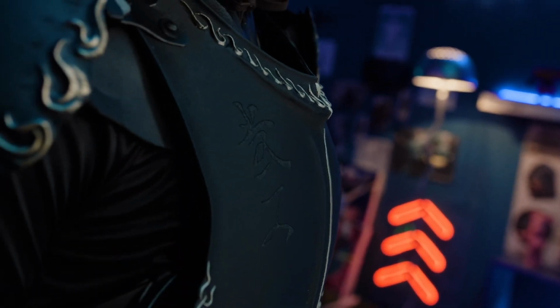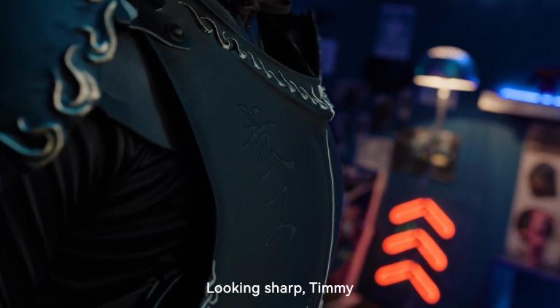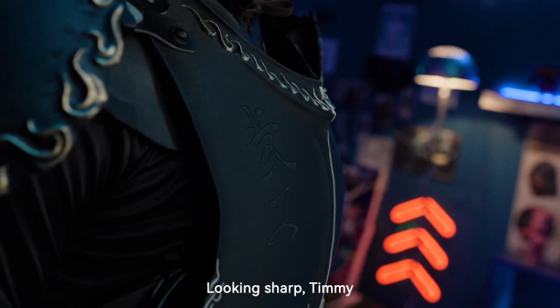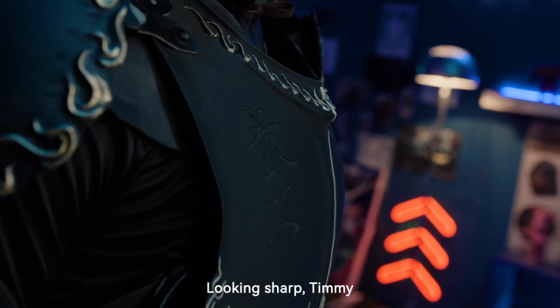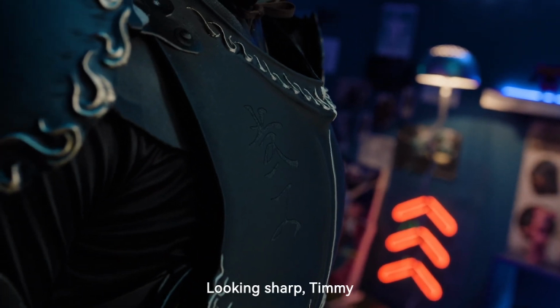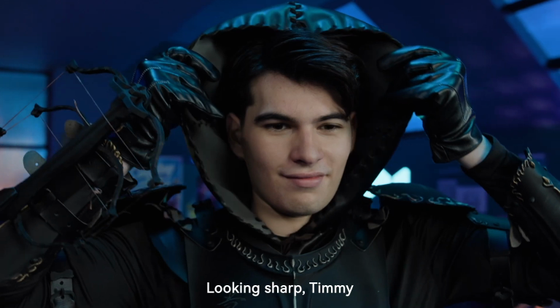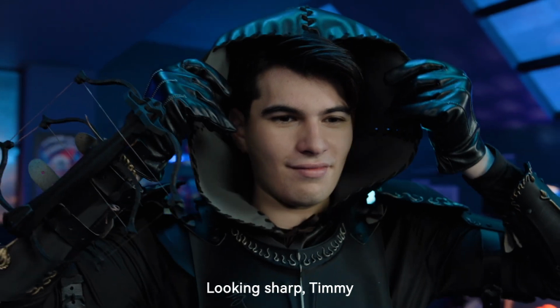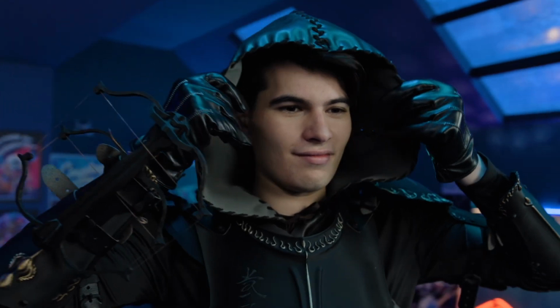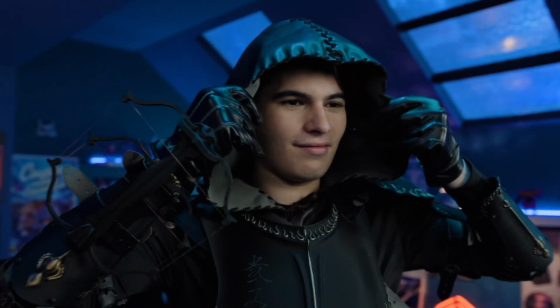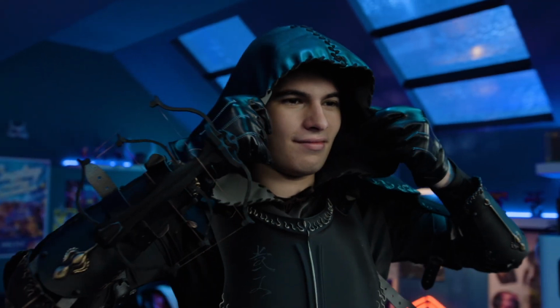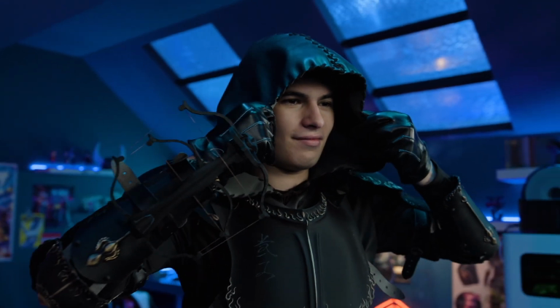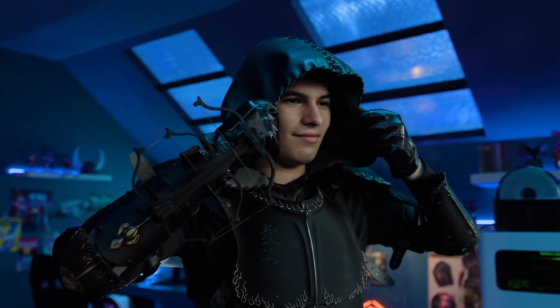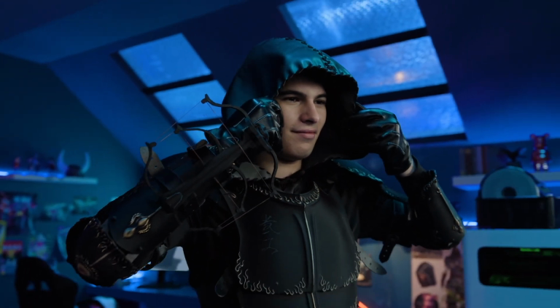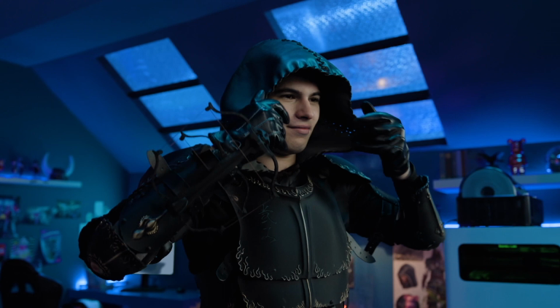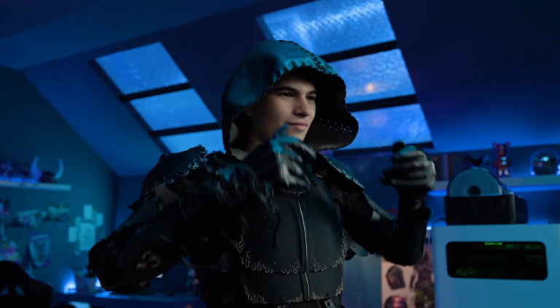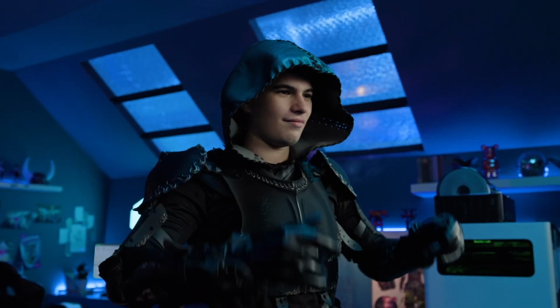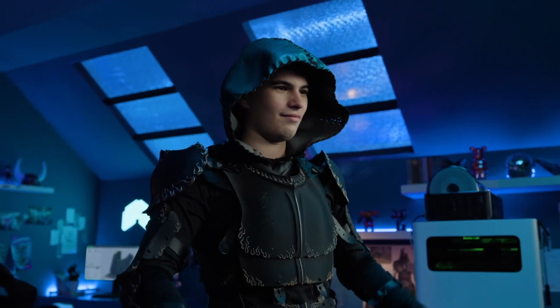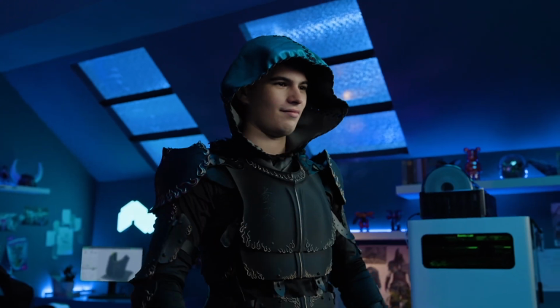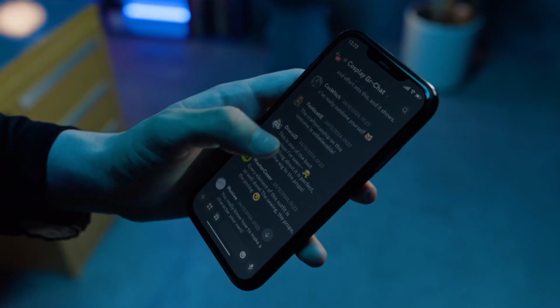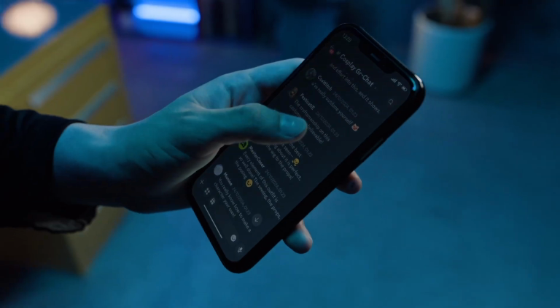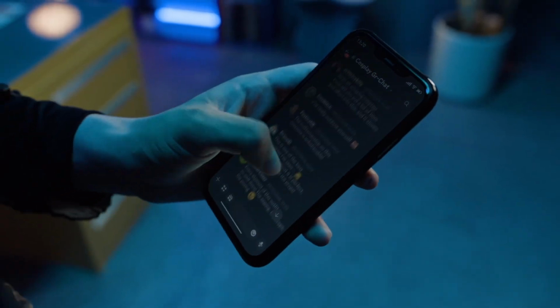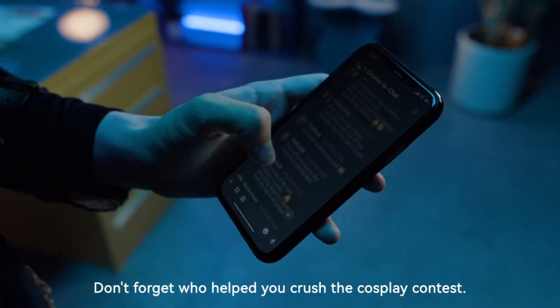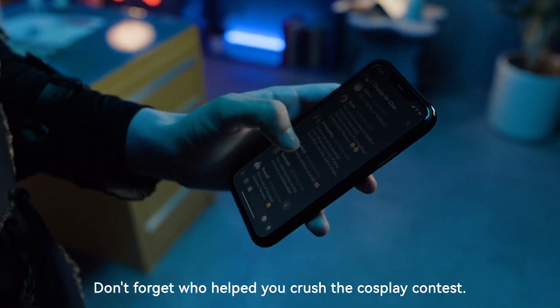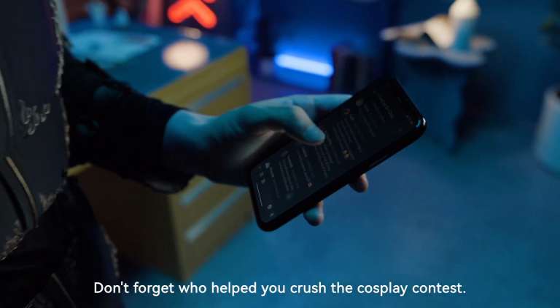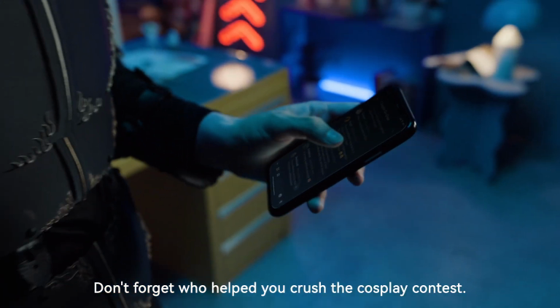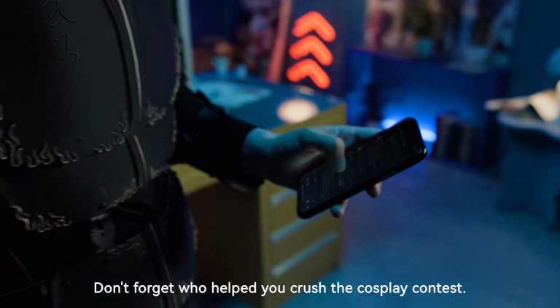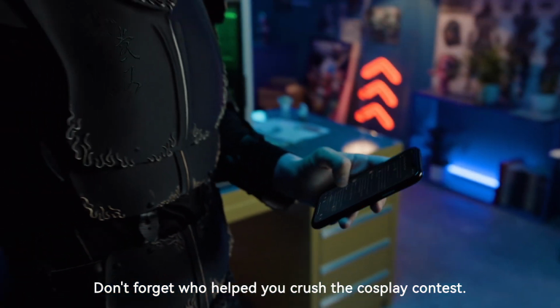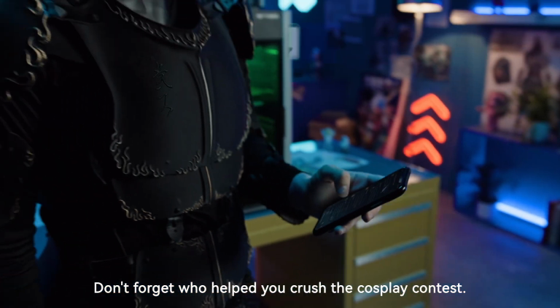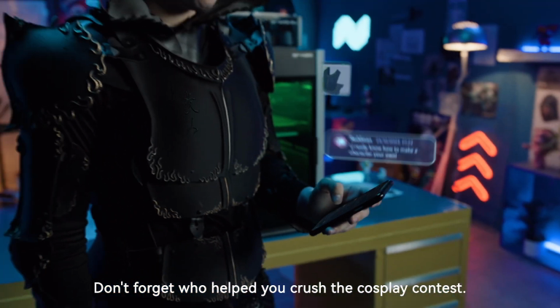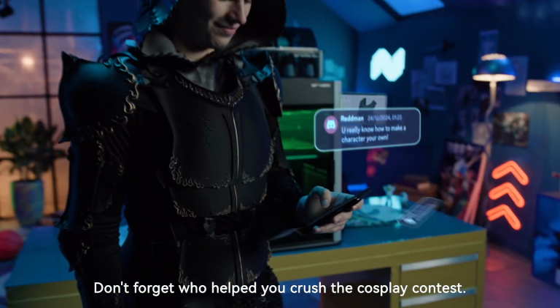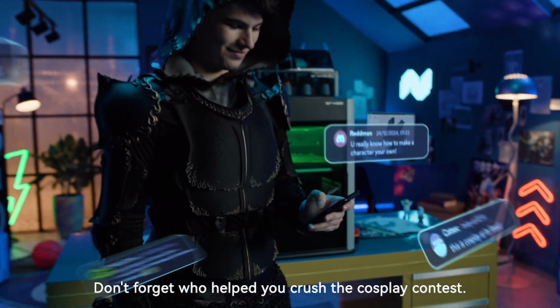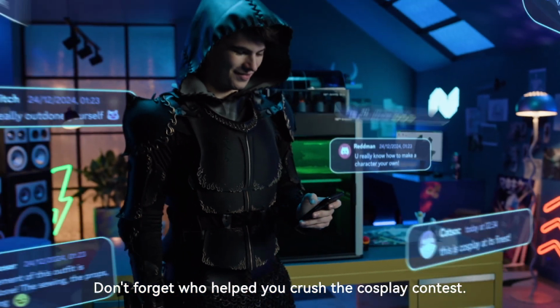Looking sharp, Timmy. Don't forget who helped you crush the cosplay contest.